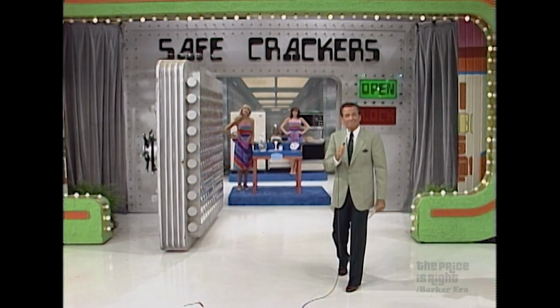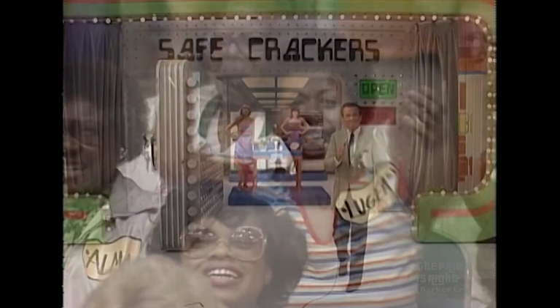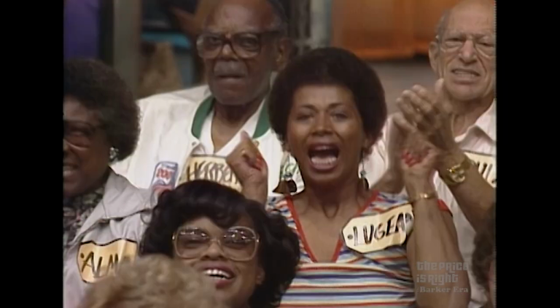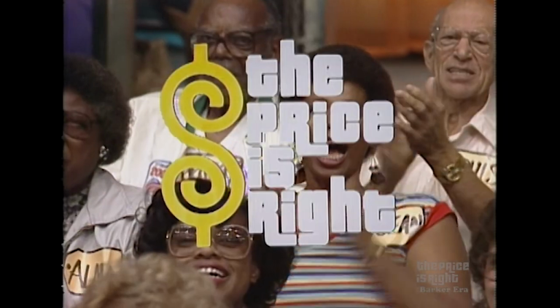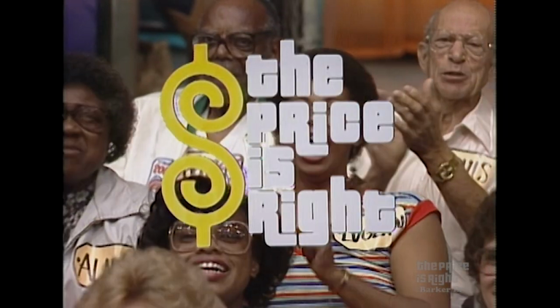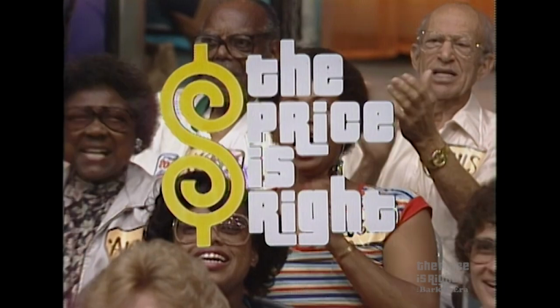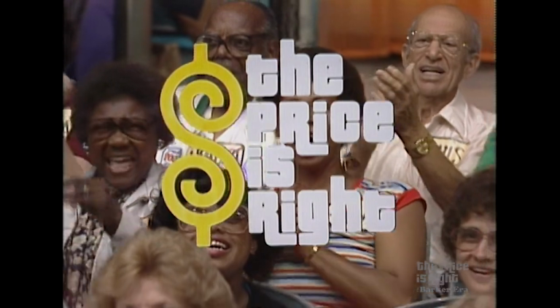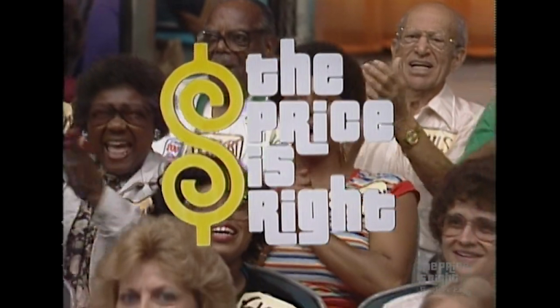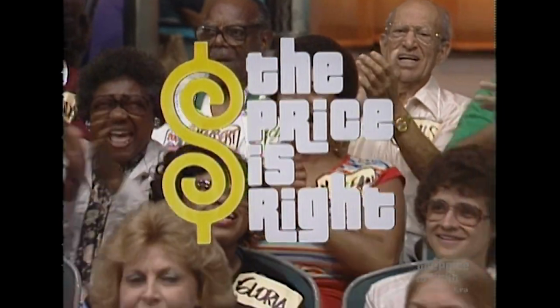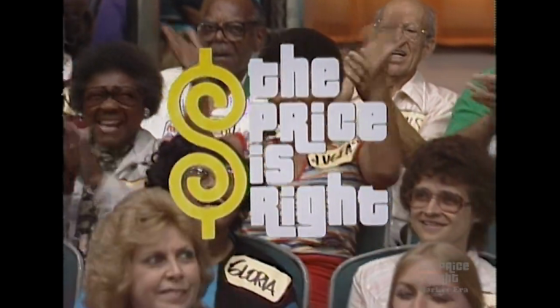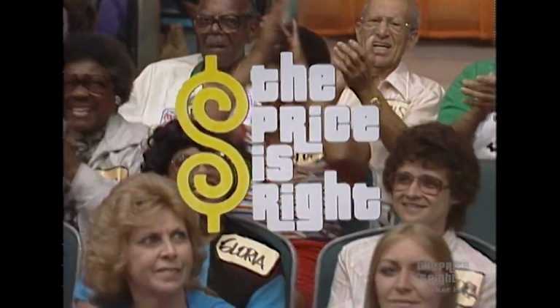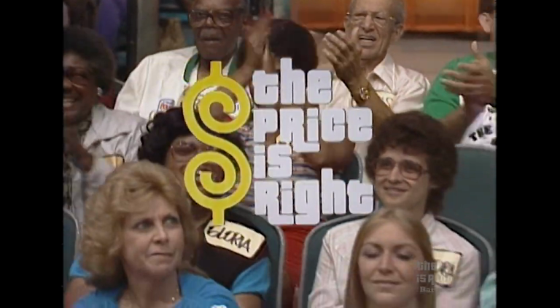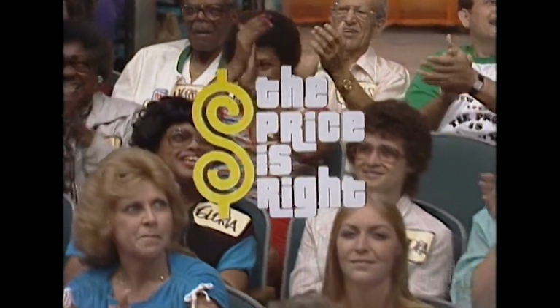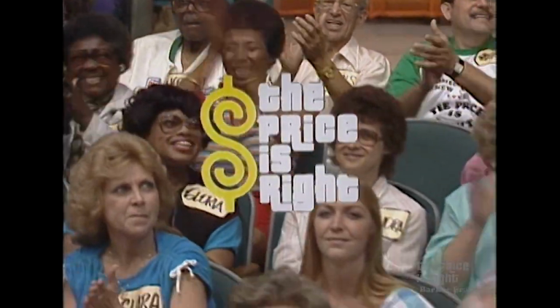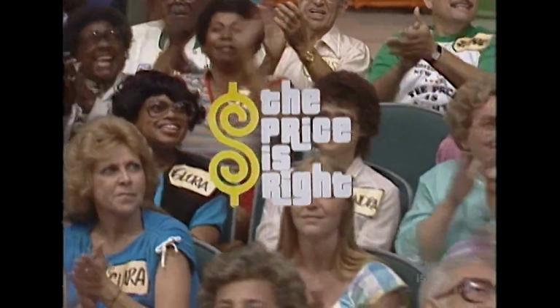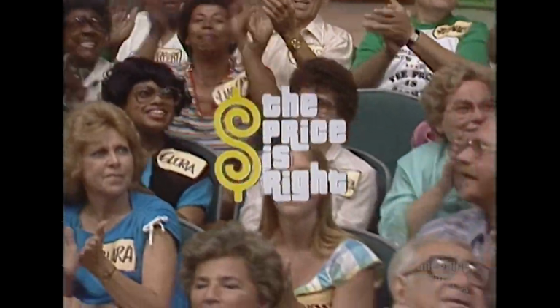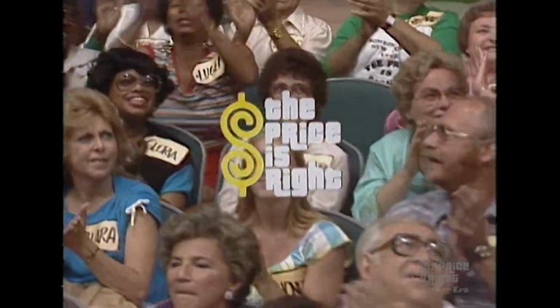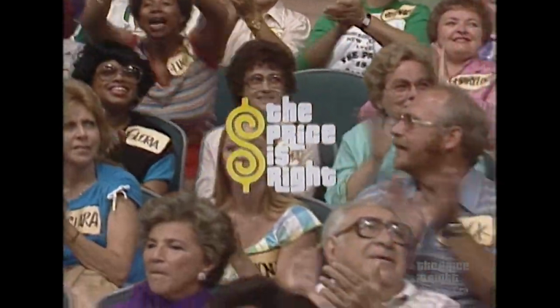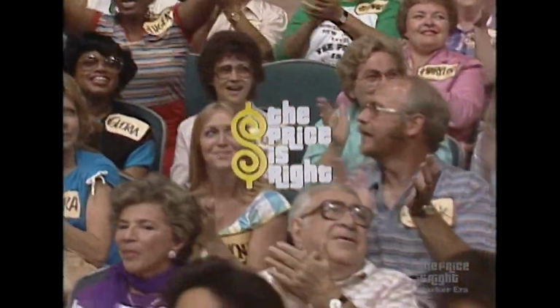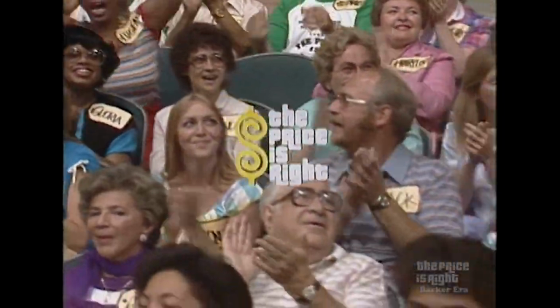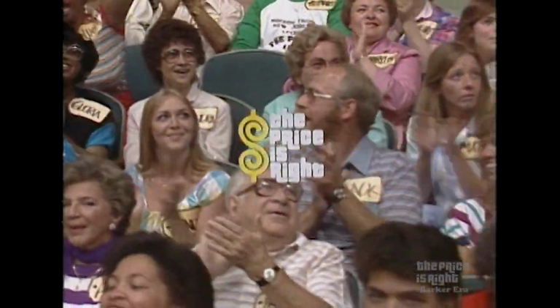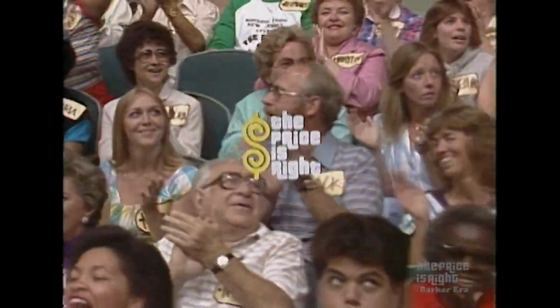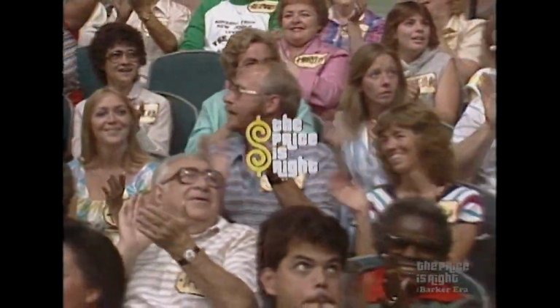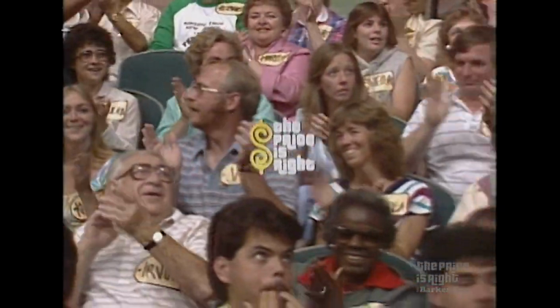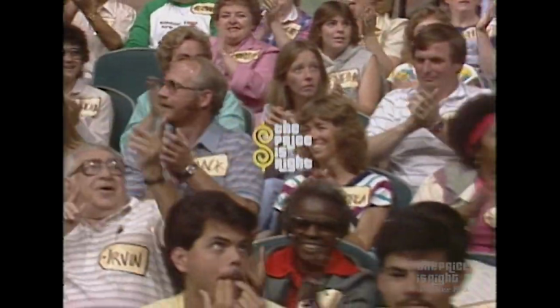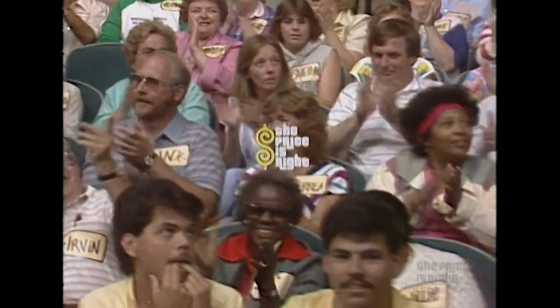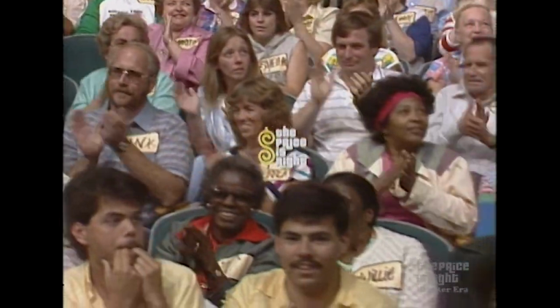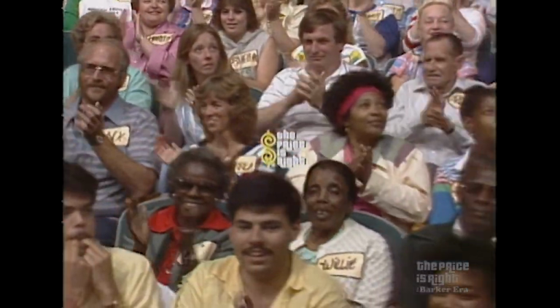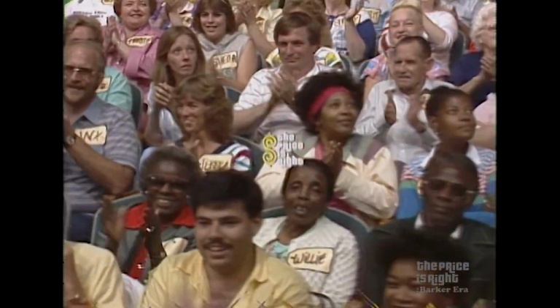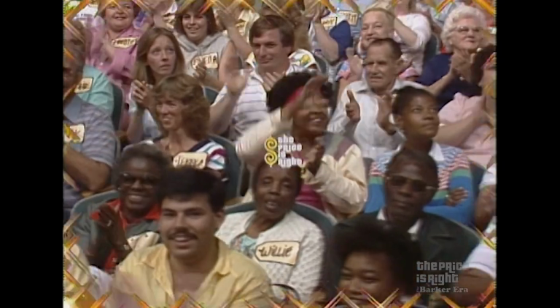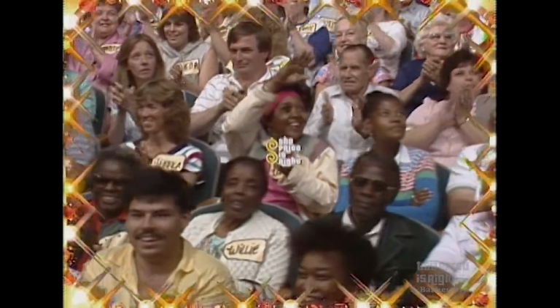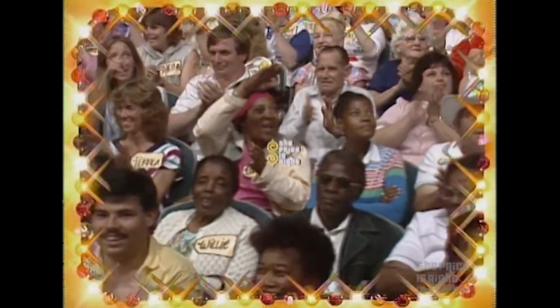Stay tuned for more pricing games and the fabulous showcases coming up on the second half of the Price is Right.